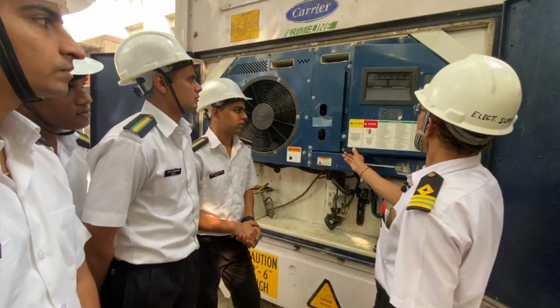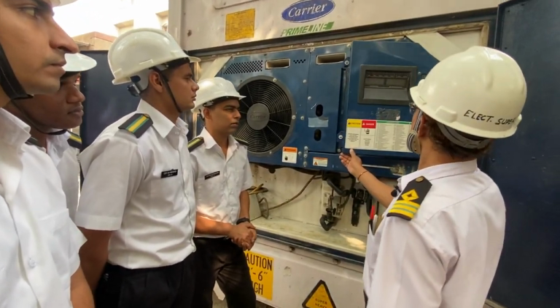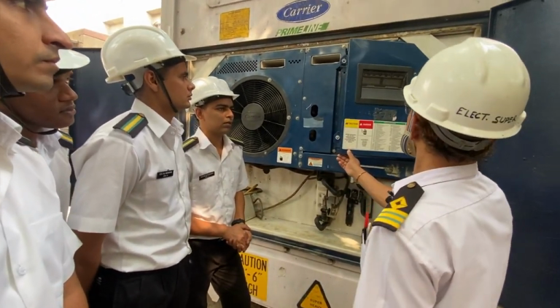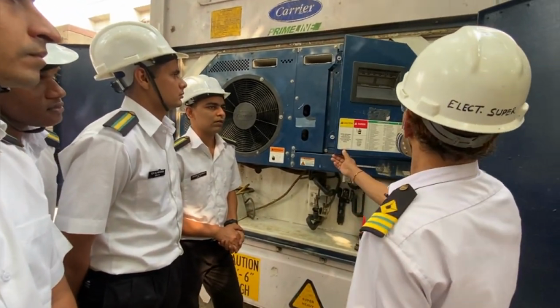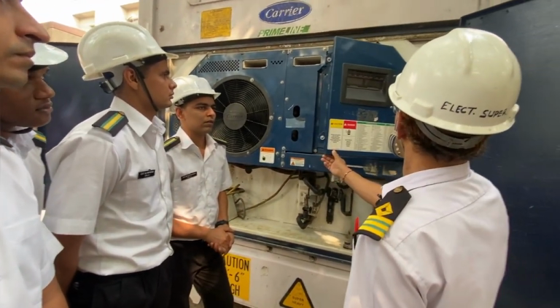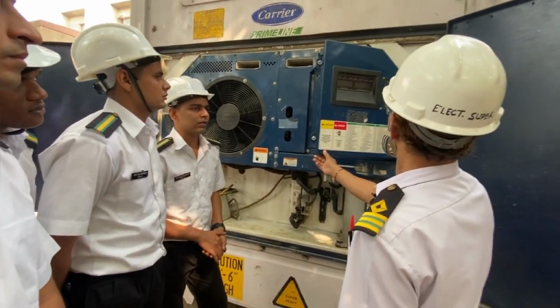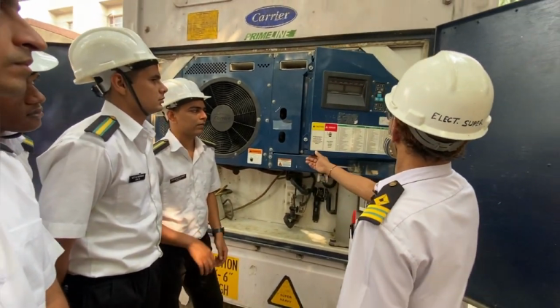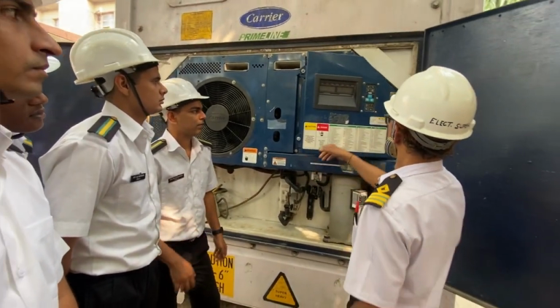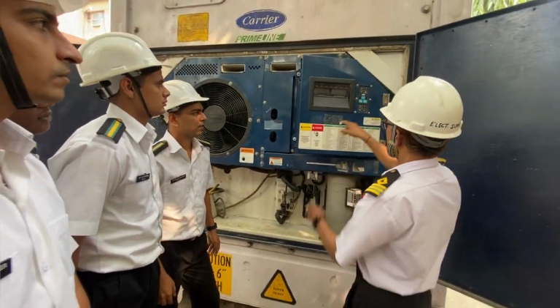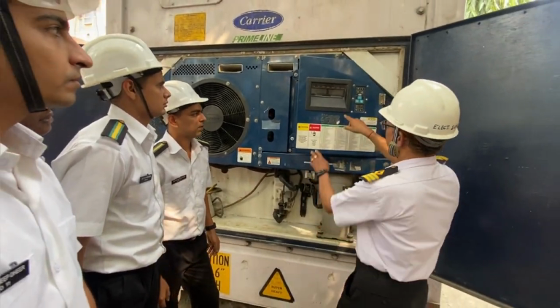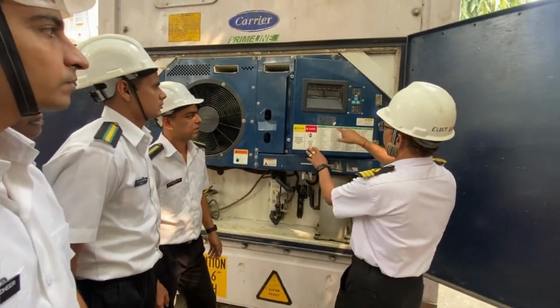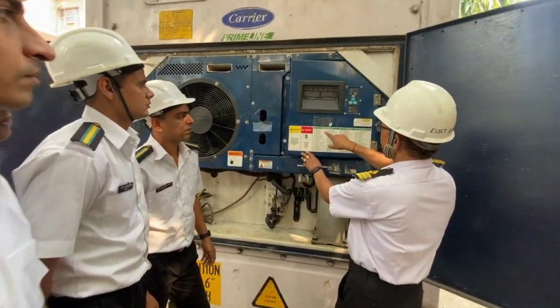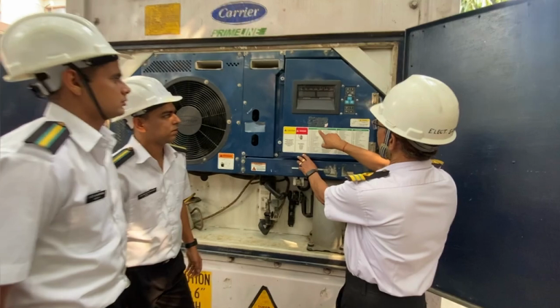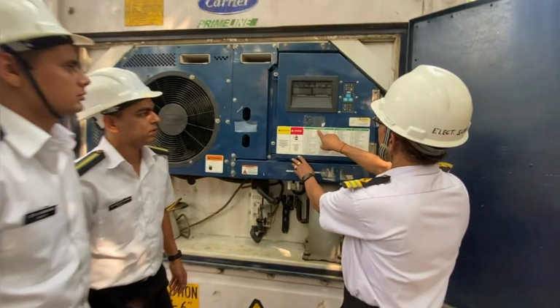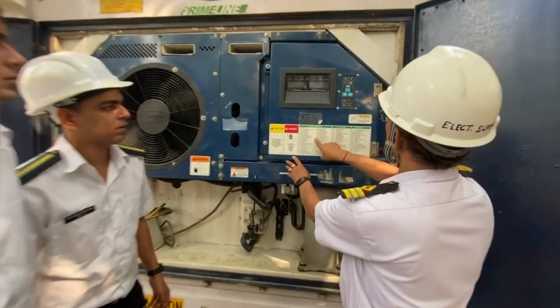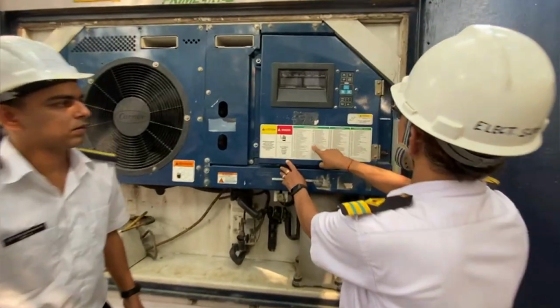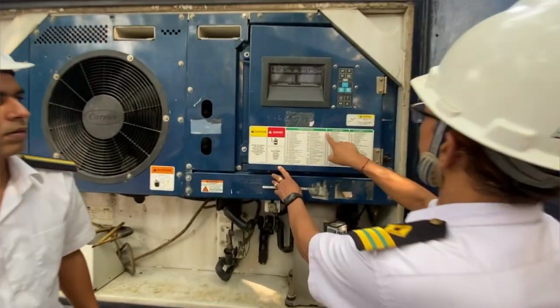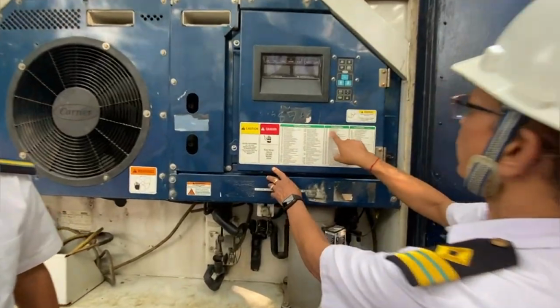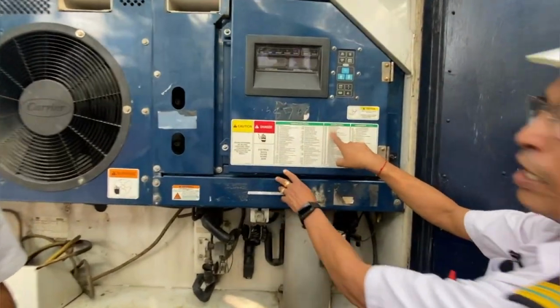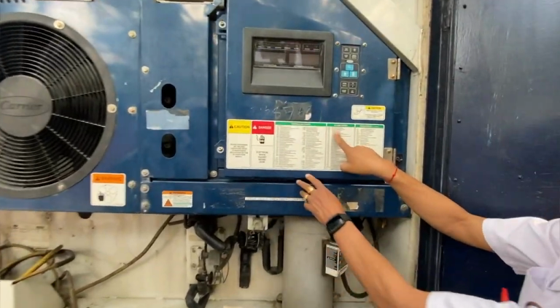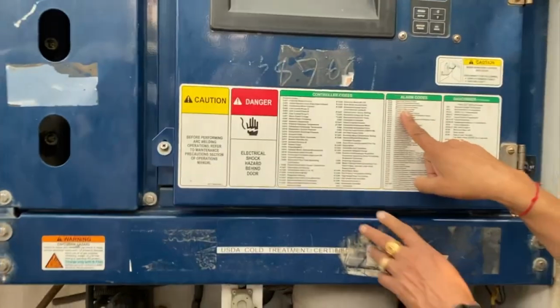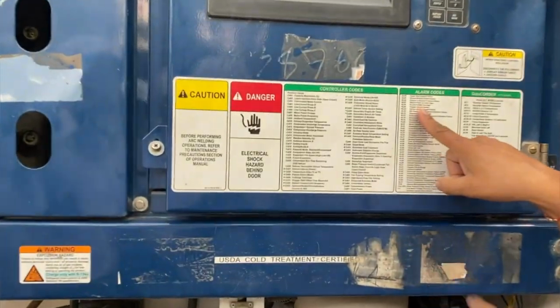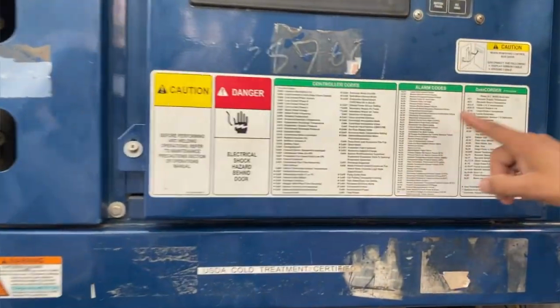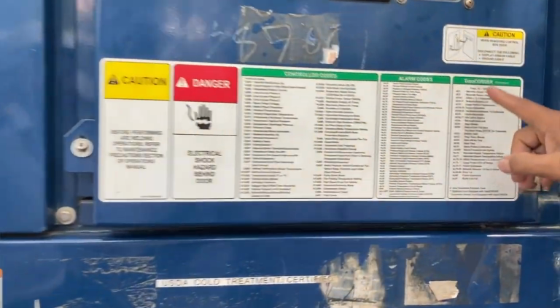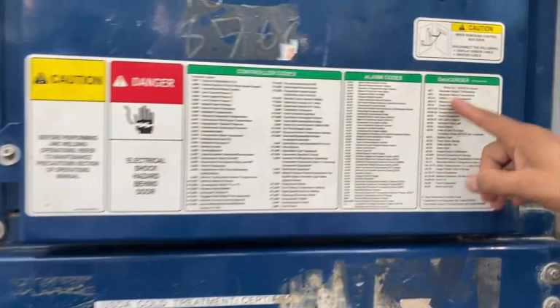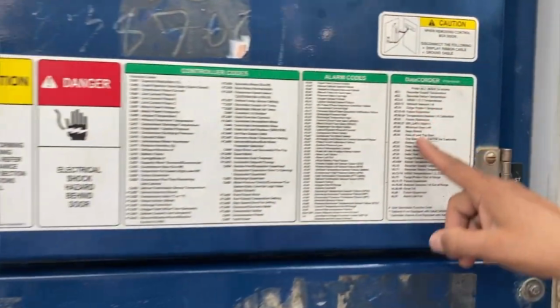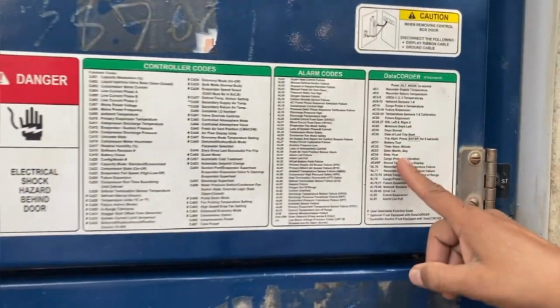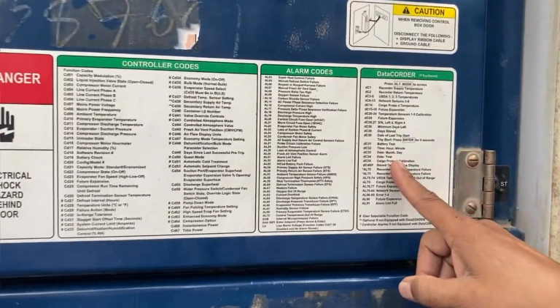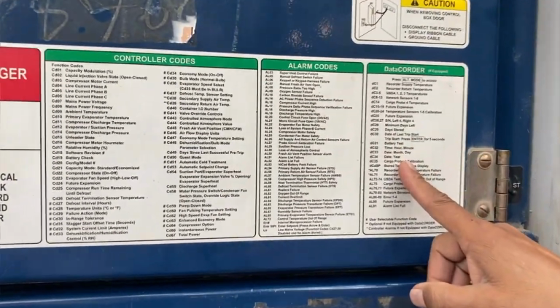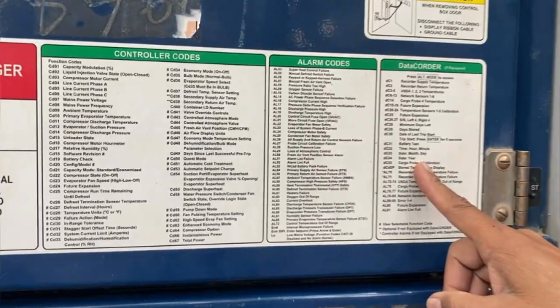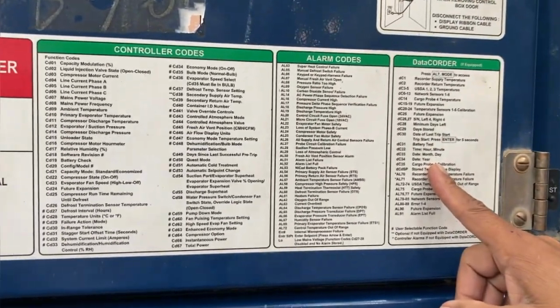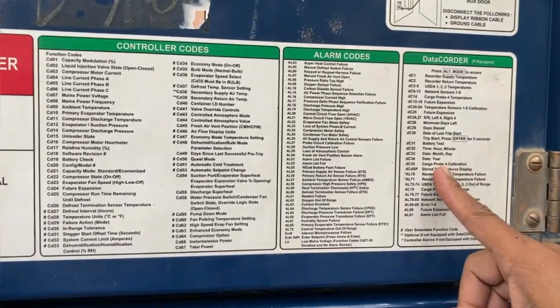We have opened the panel. This you can already see. These are all controller codes, alarm codes, data coders.